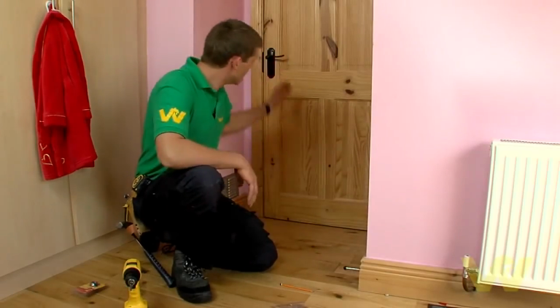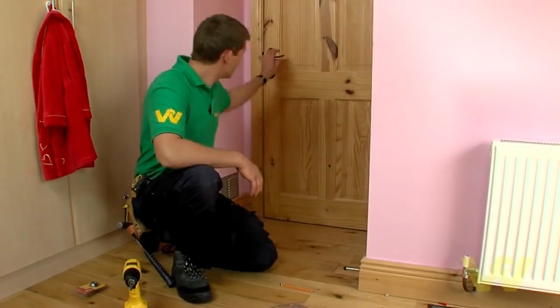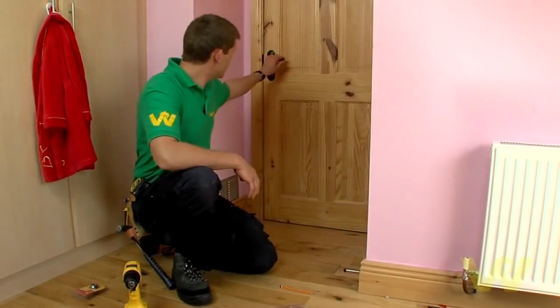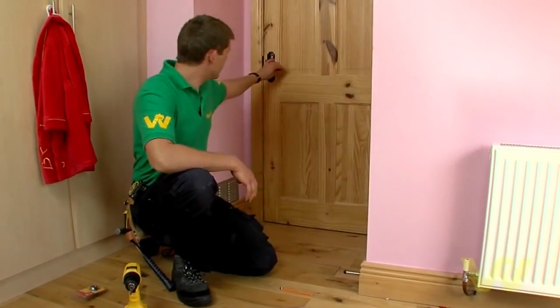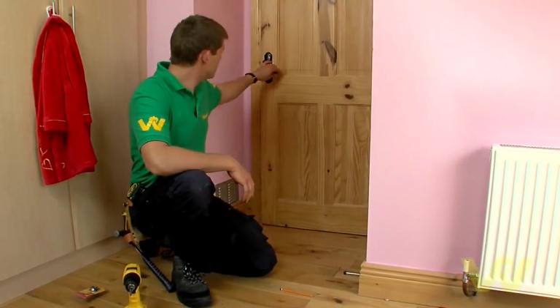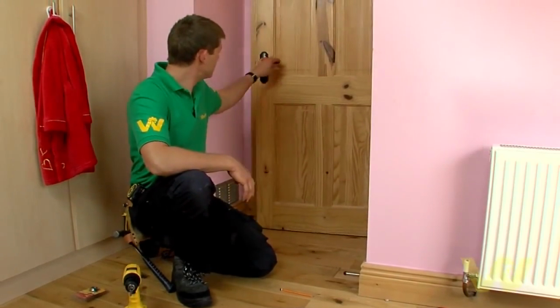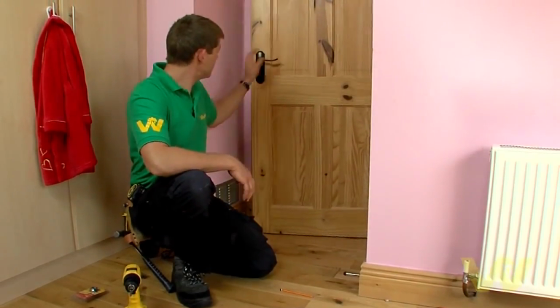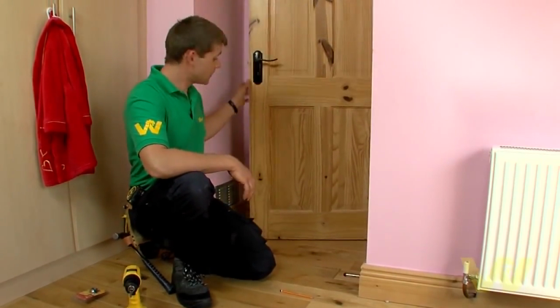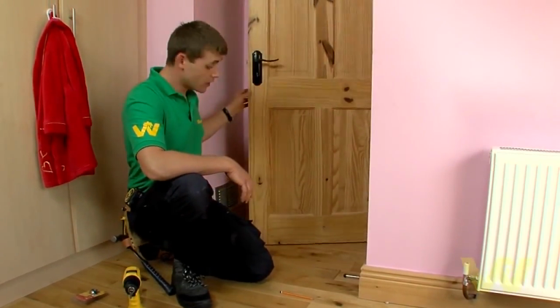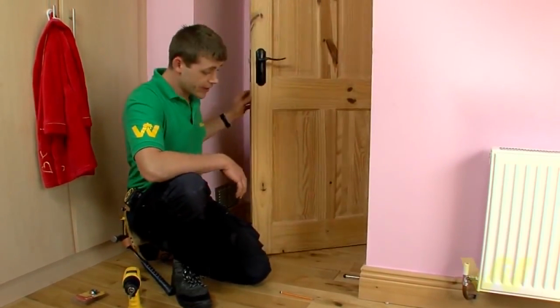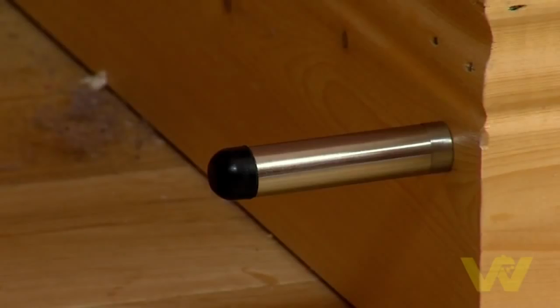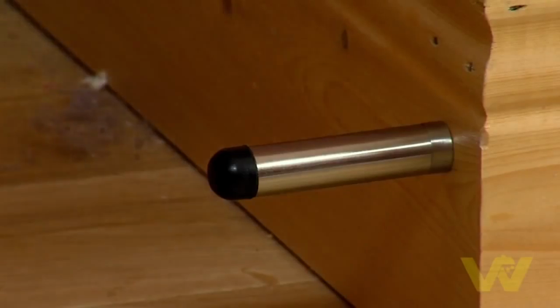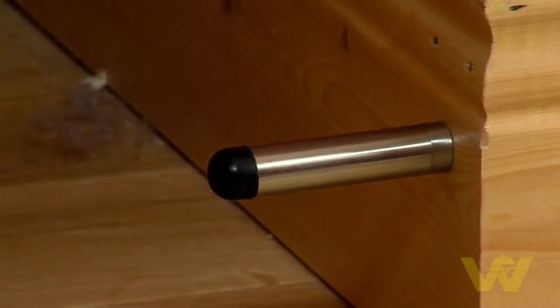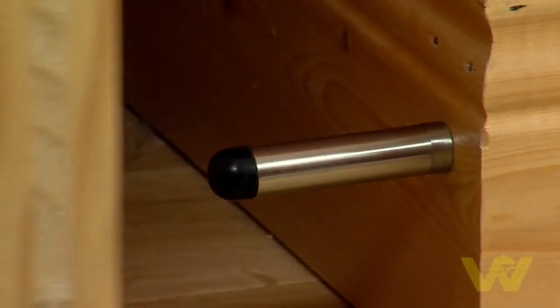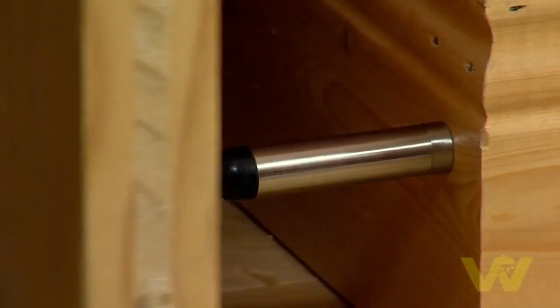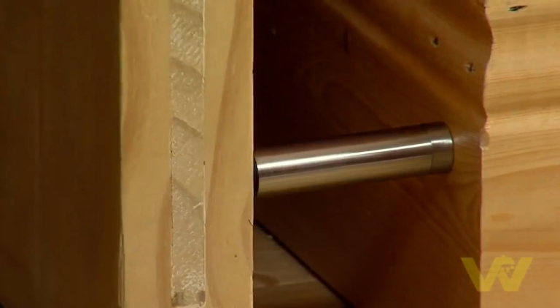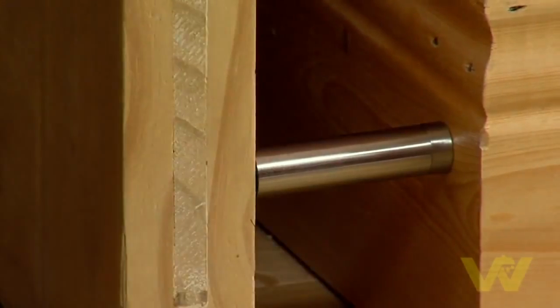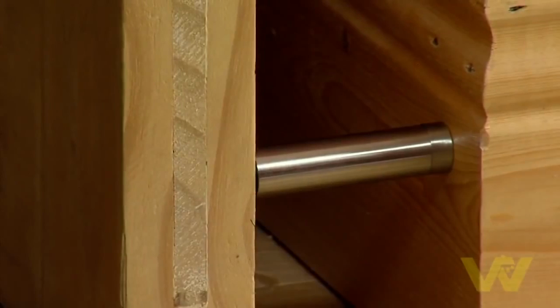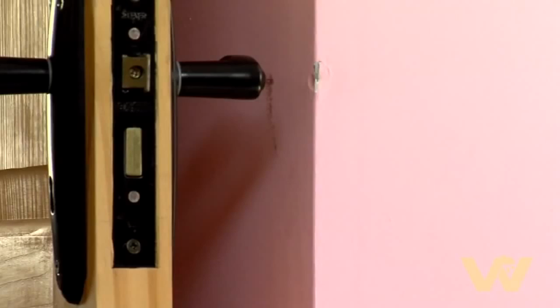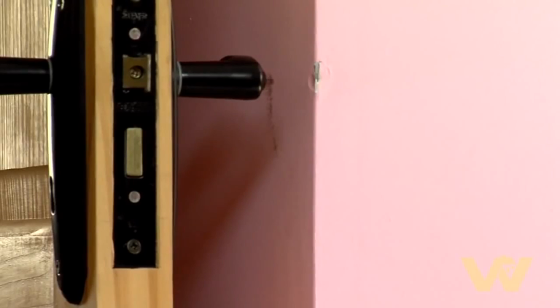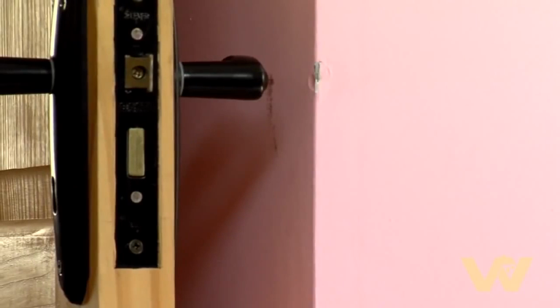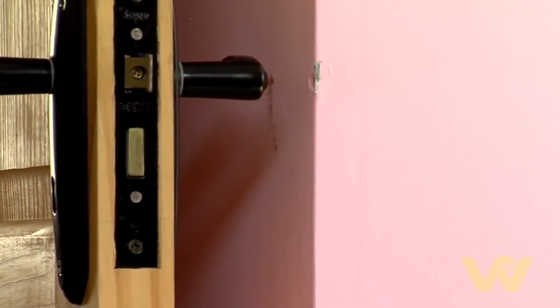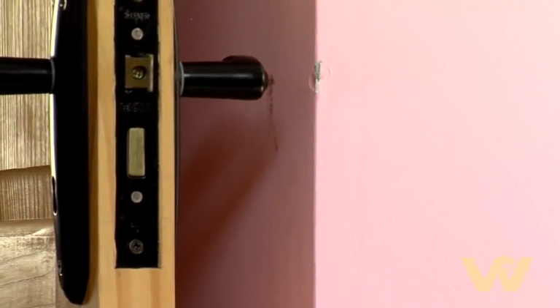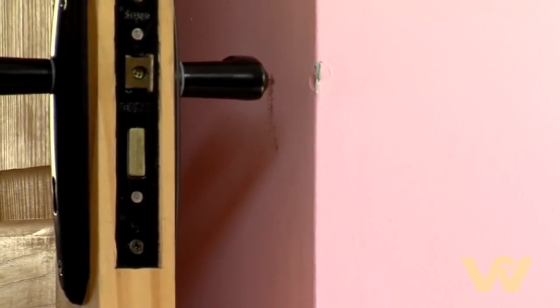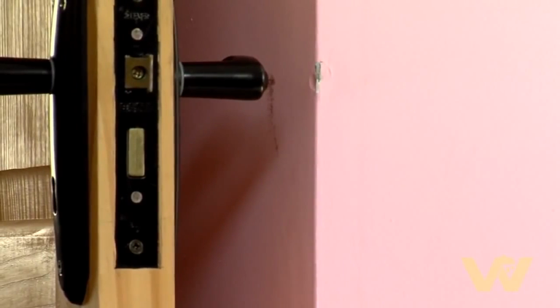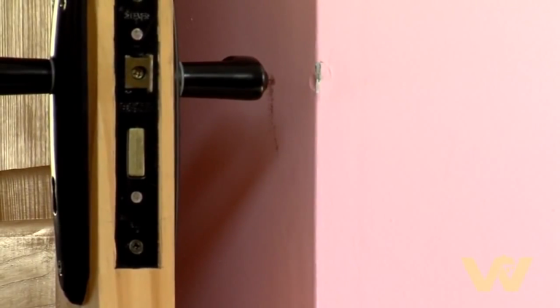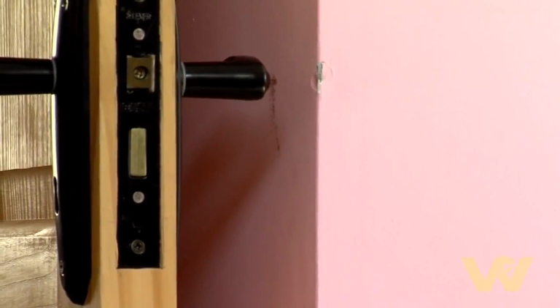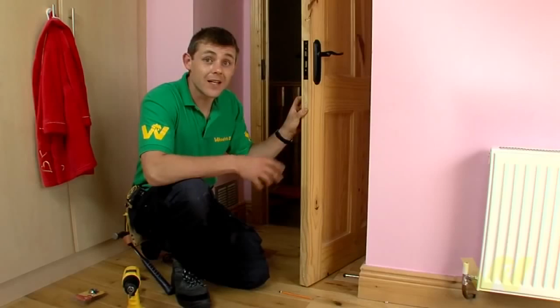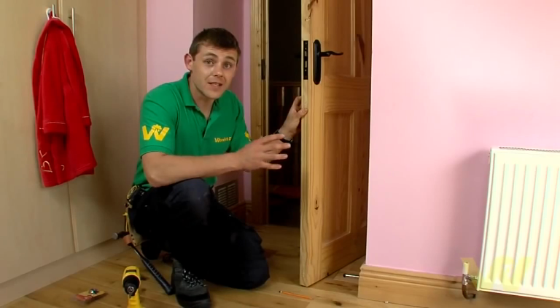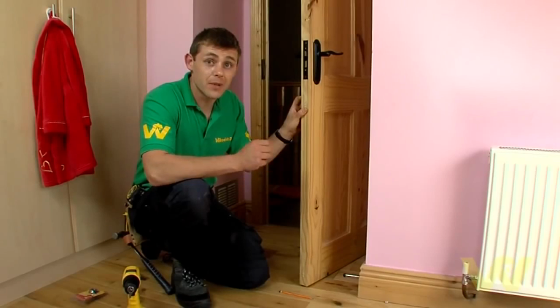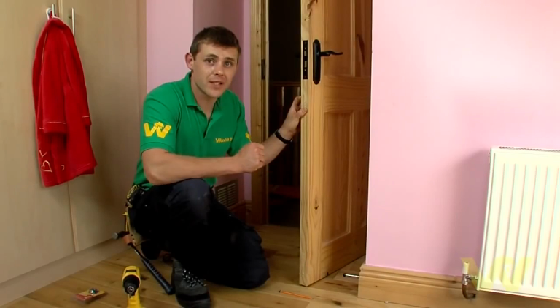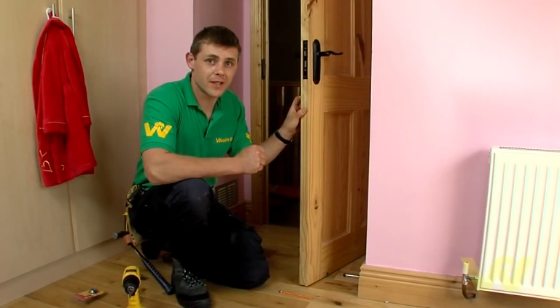There you go. Quick test. Door stop fitted. As simple as that.